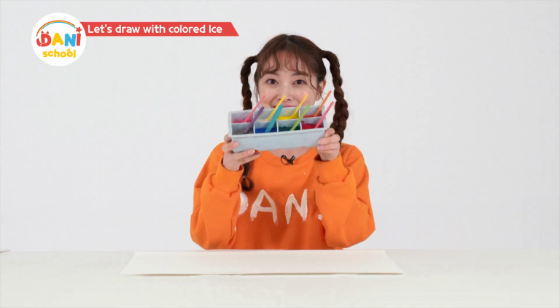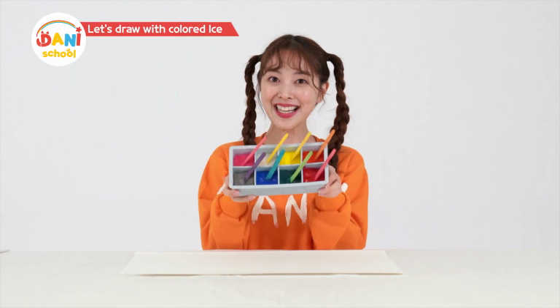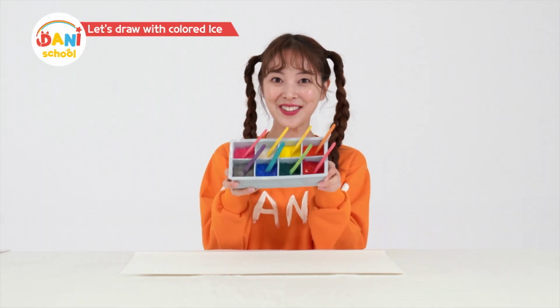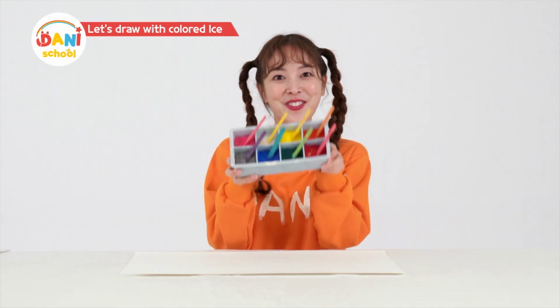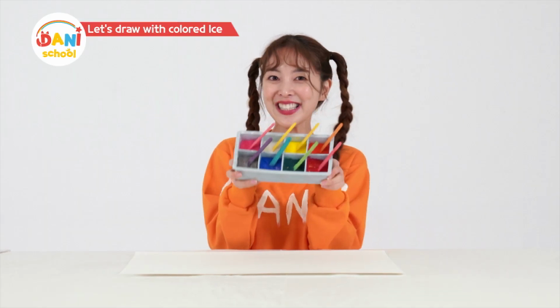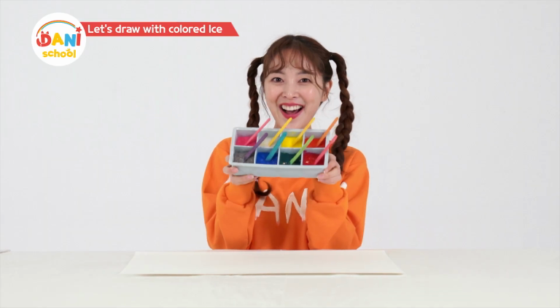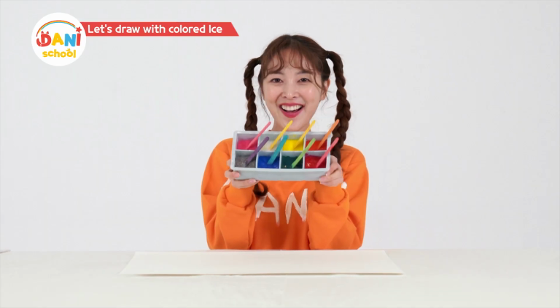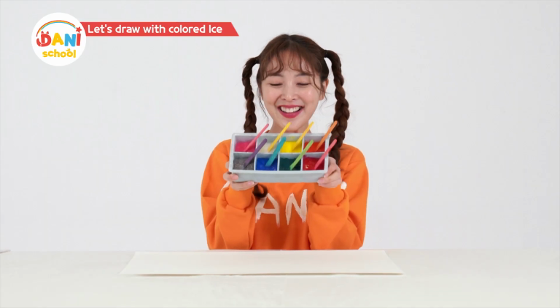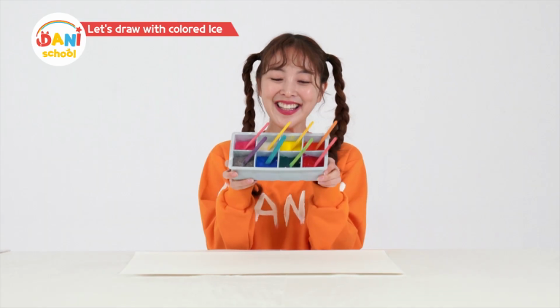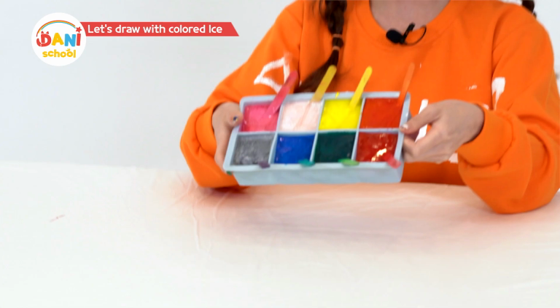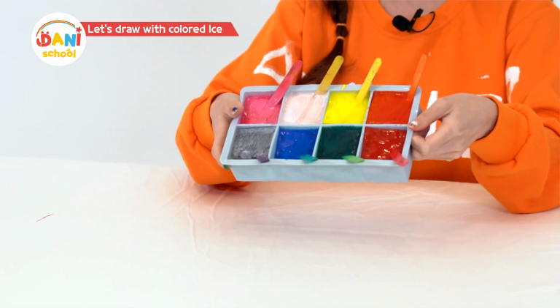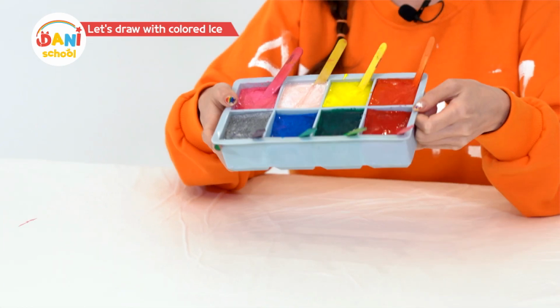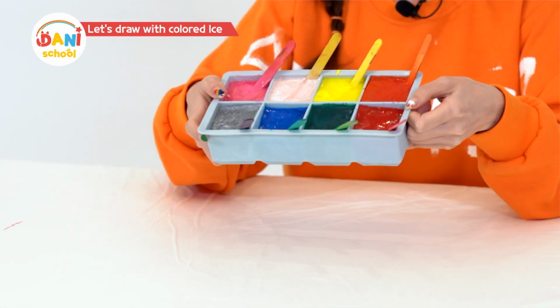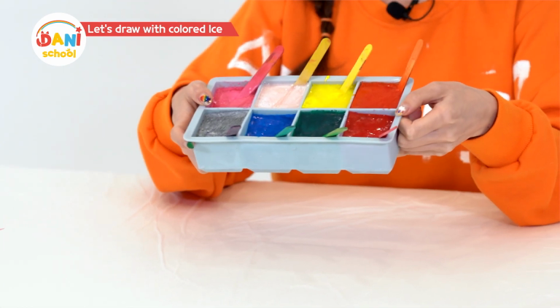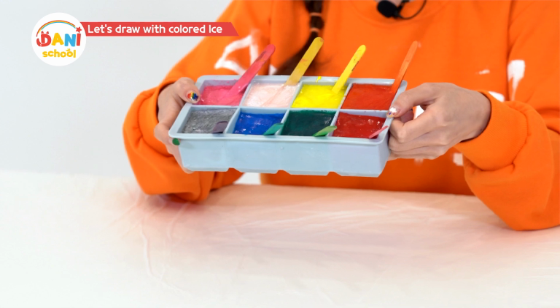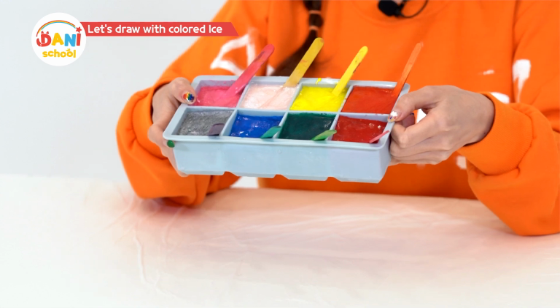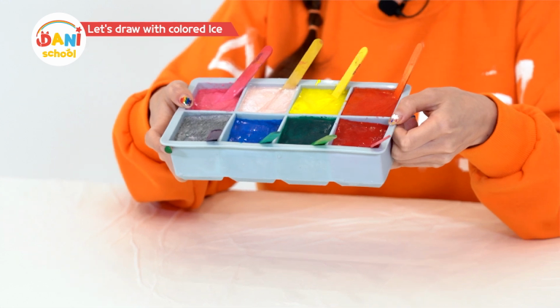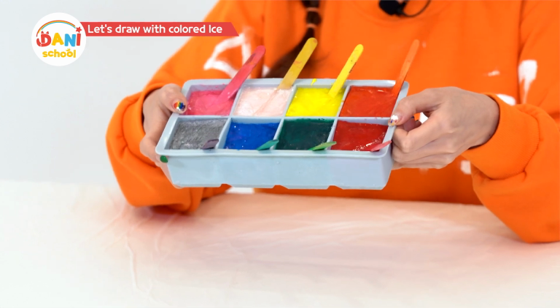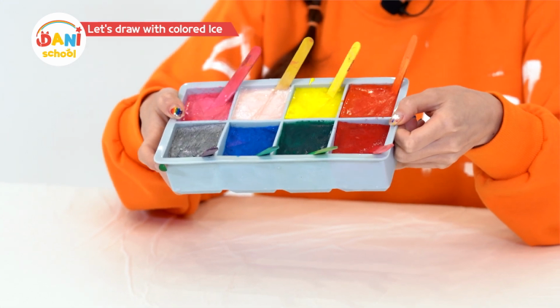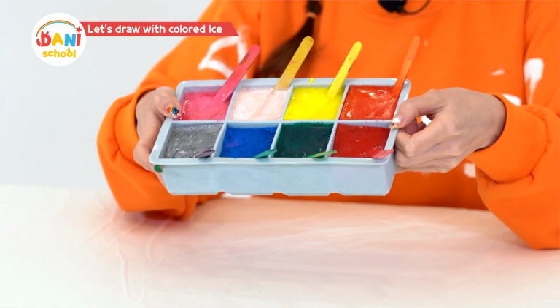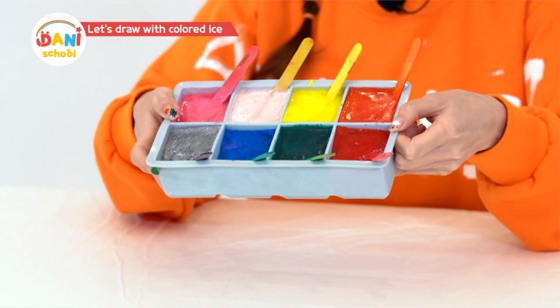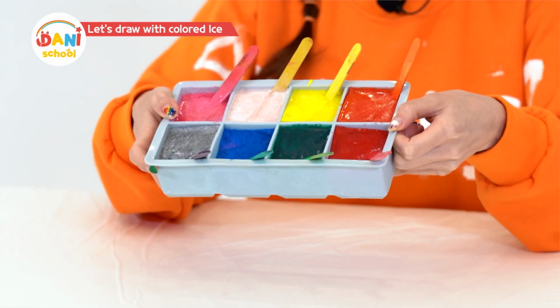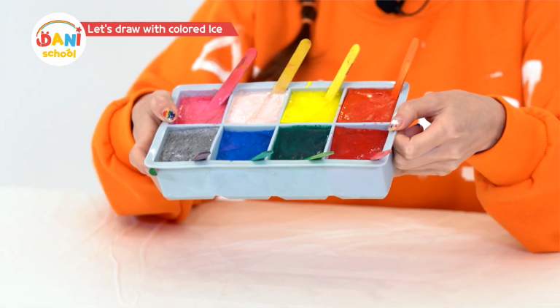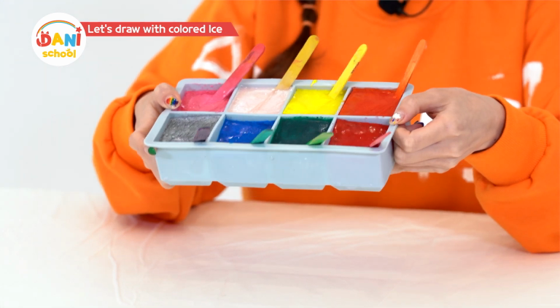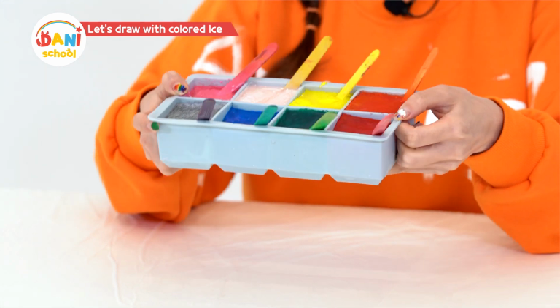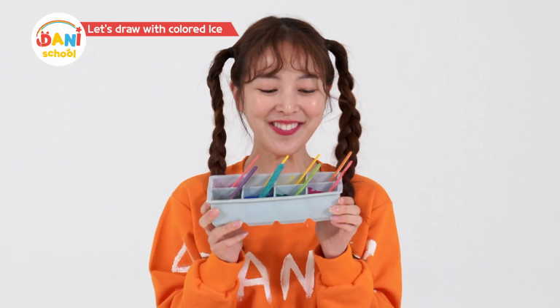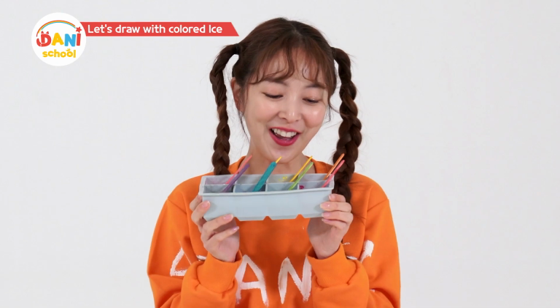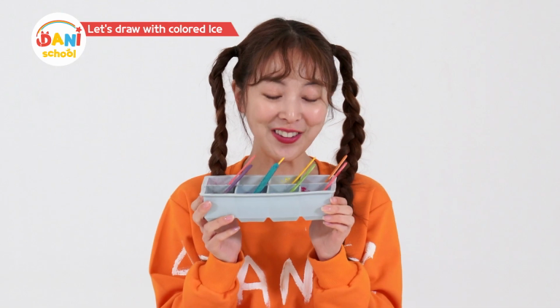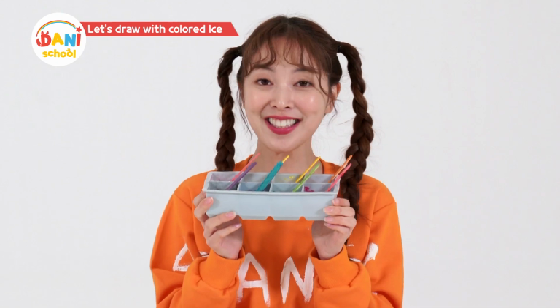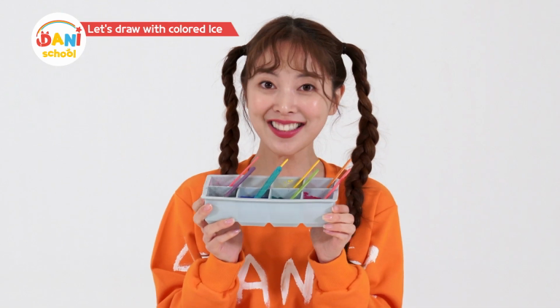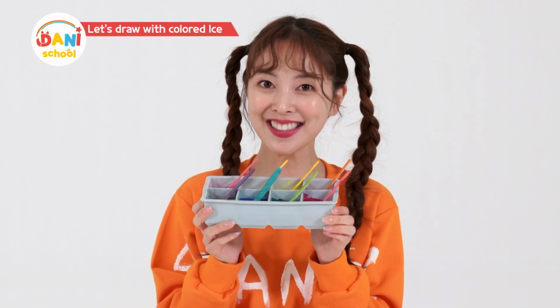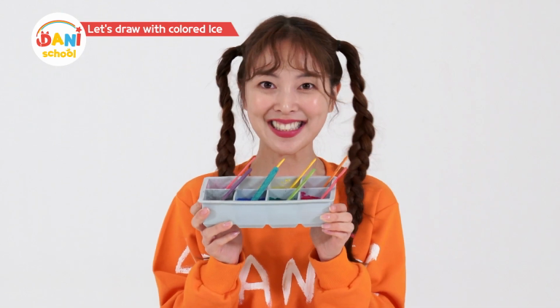Color dice are ready! Red, orange, yellow, green, blue, maroon, white, gray. Will these work?